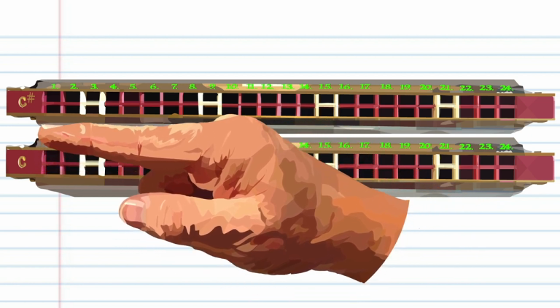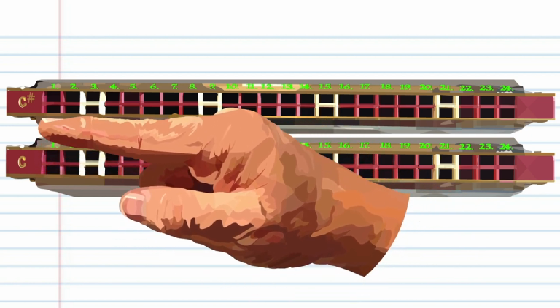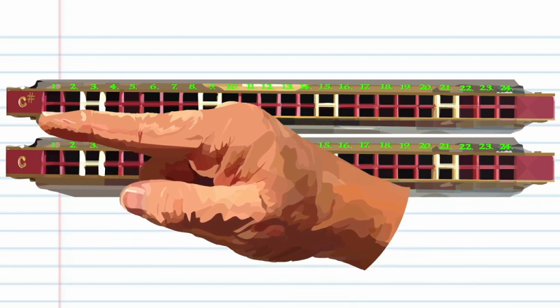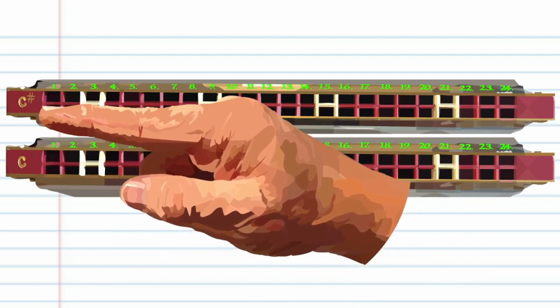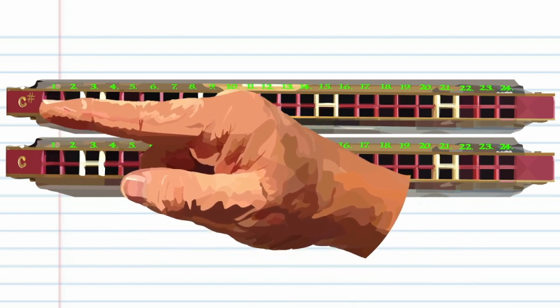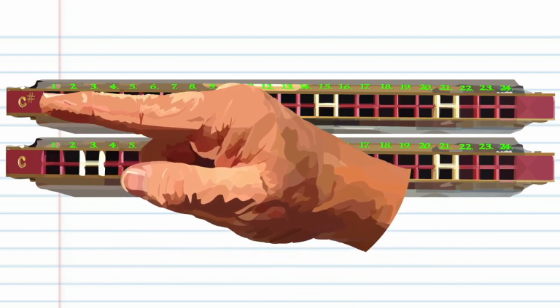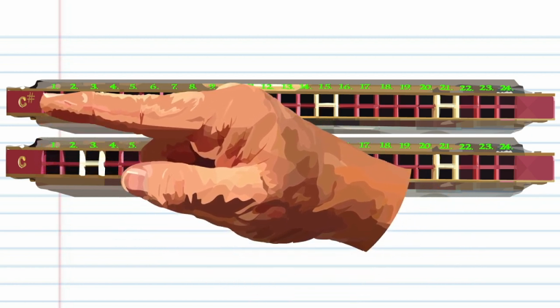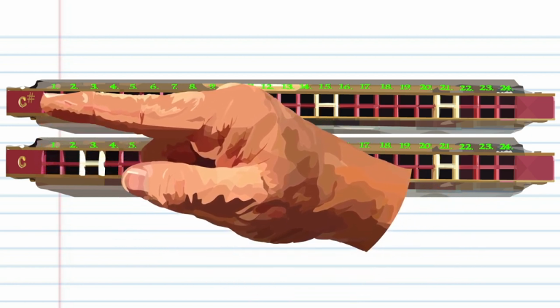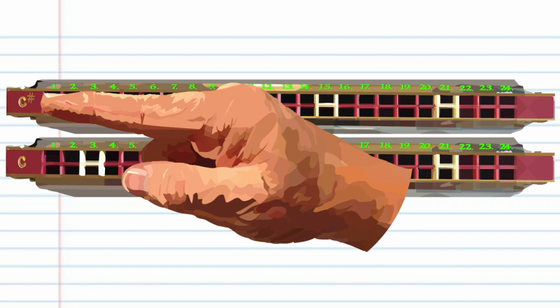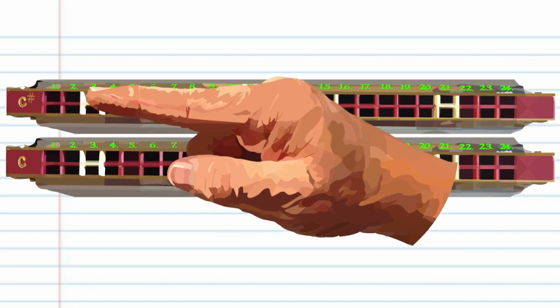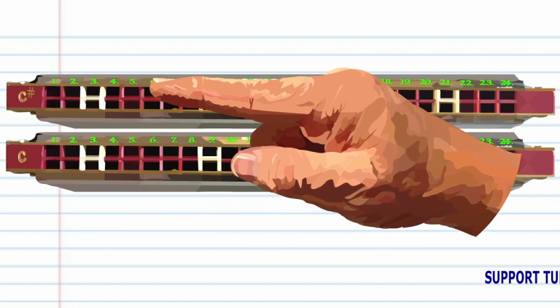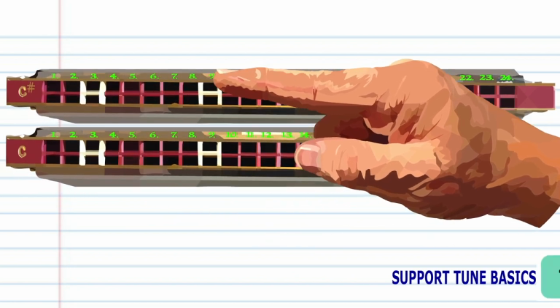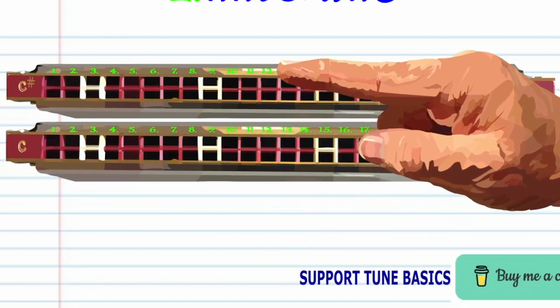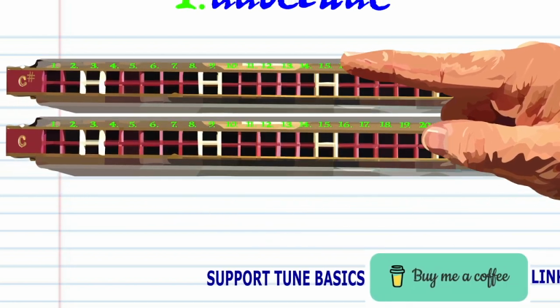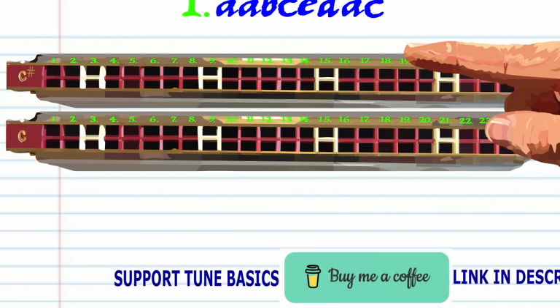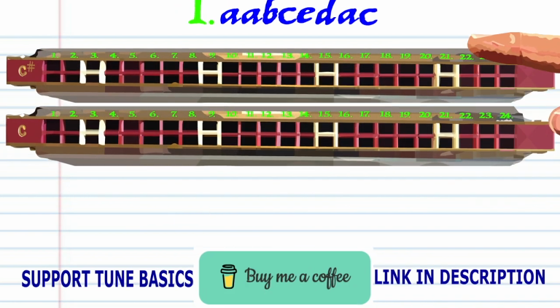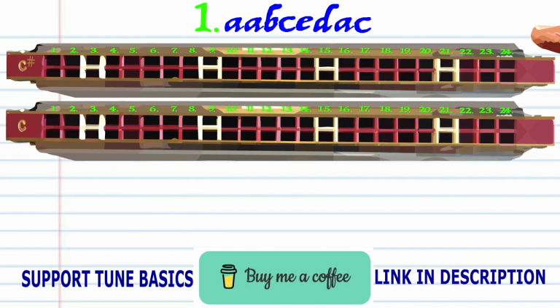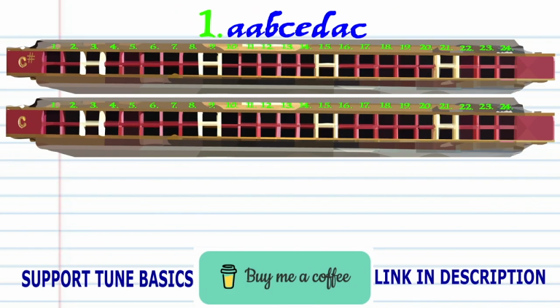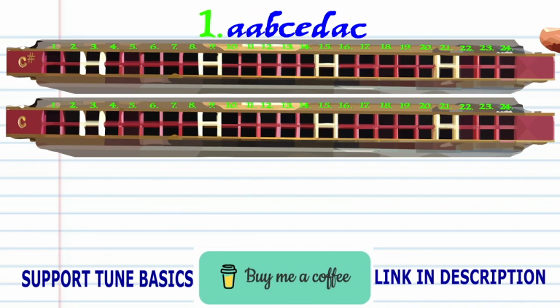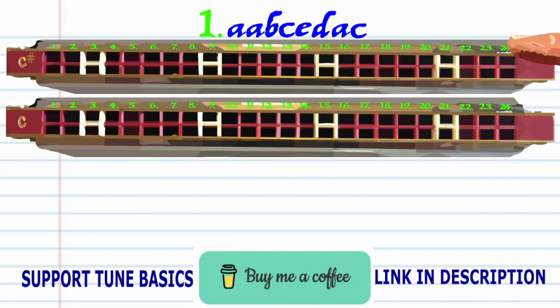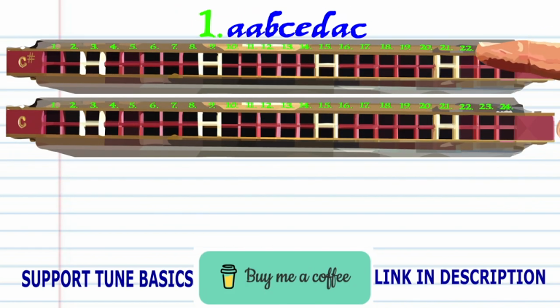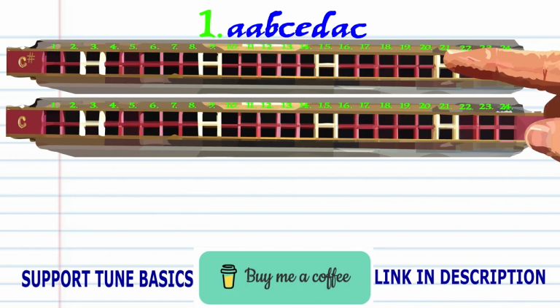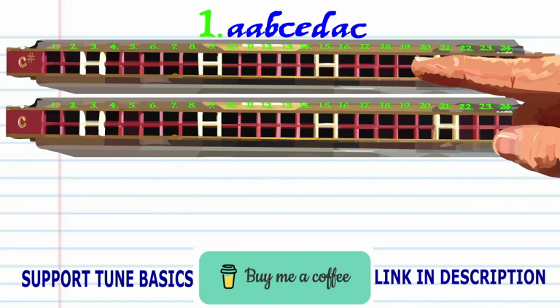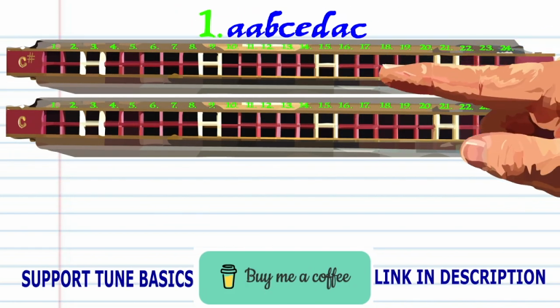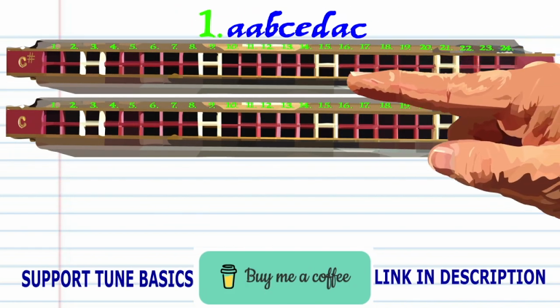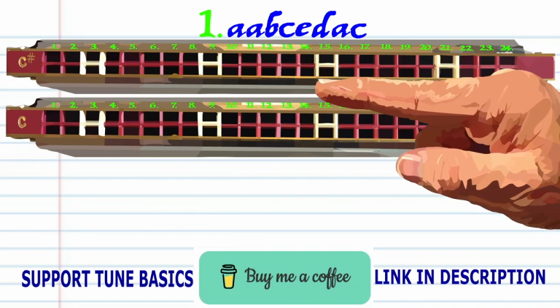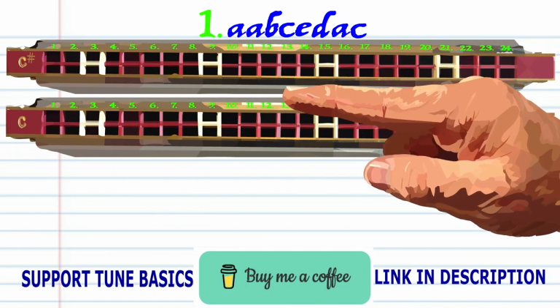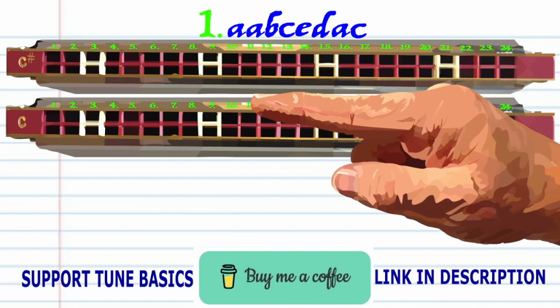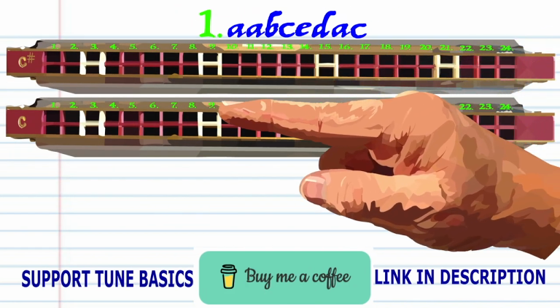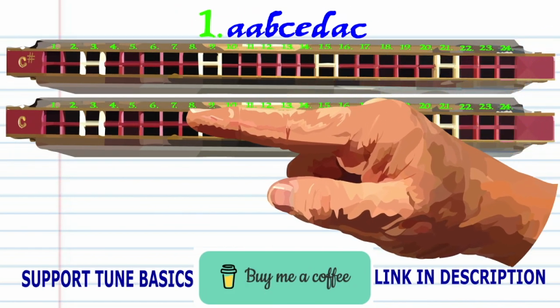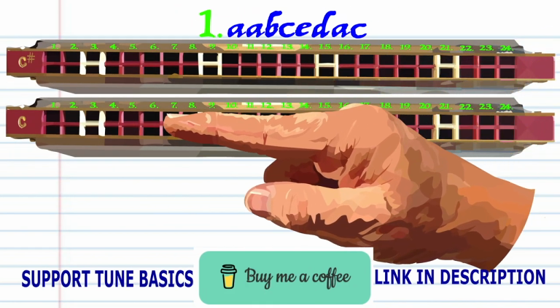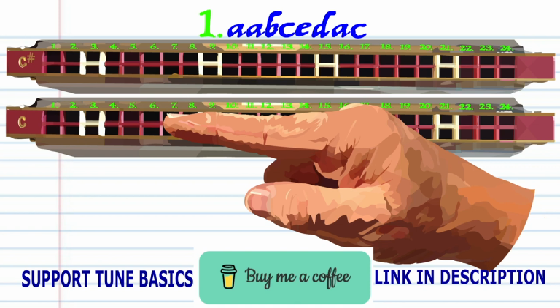When holding your tremolo harmonicas, hold it so that the C harmonica is underneath the C sharp harmonica. Let's take a close look at phrase one on your C harmonica.